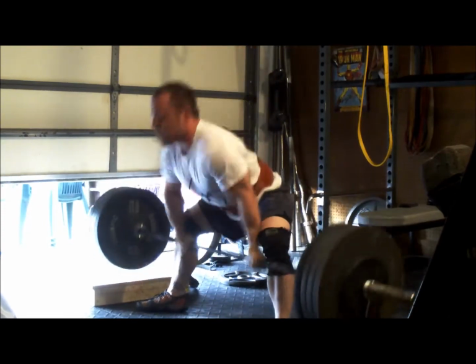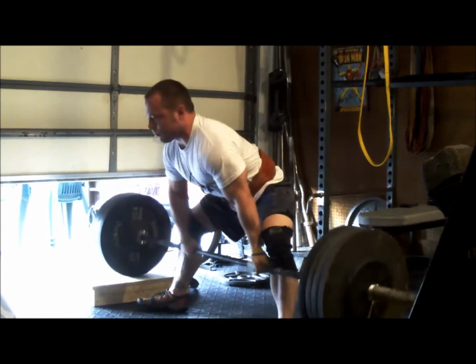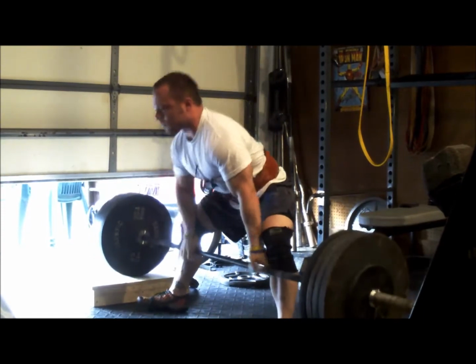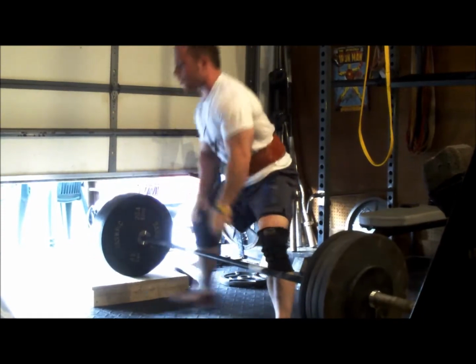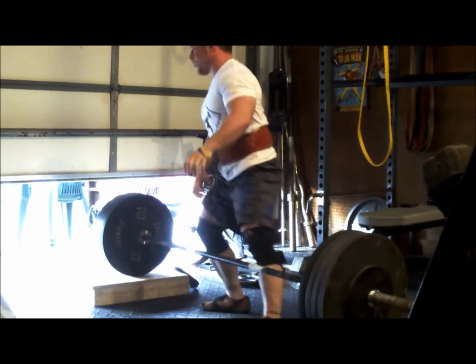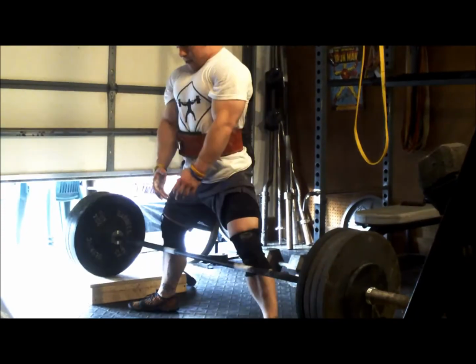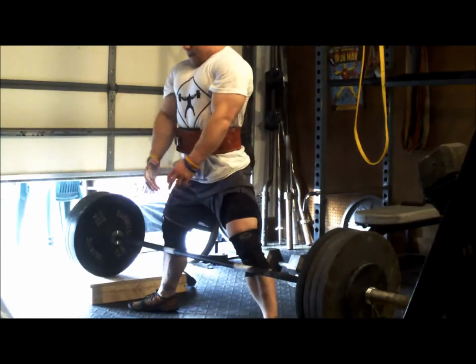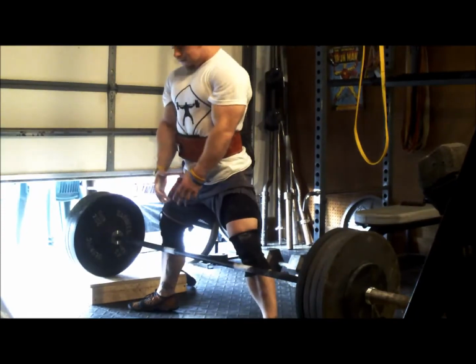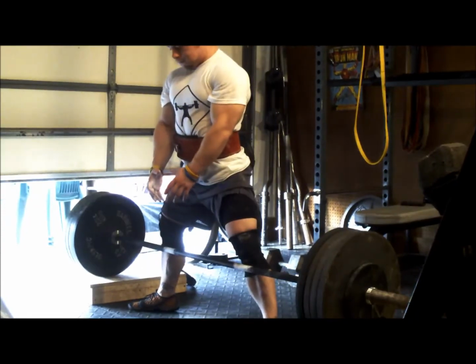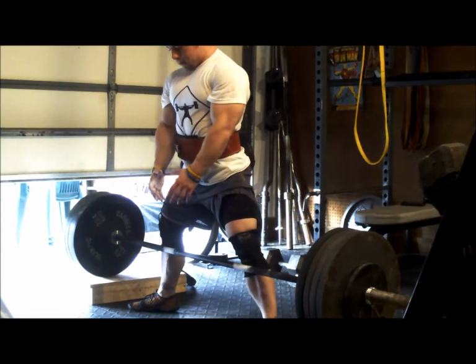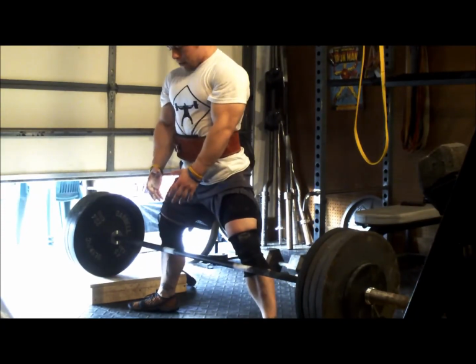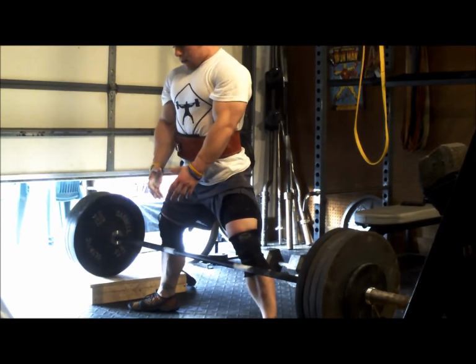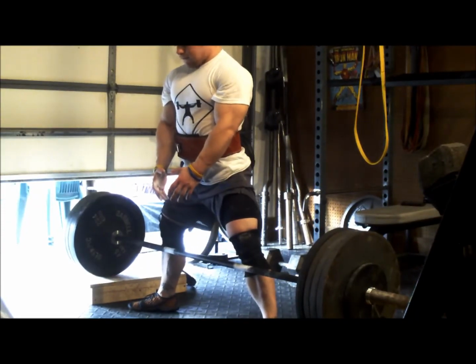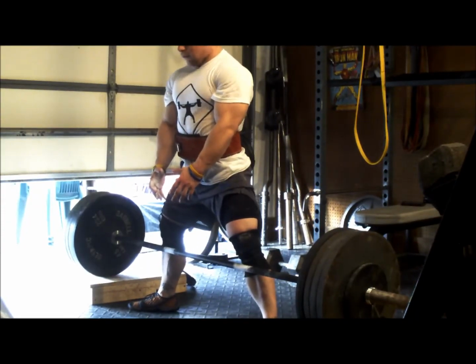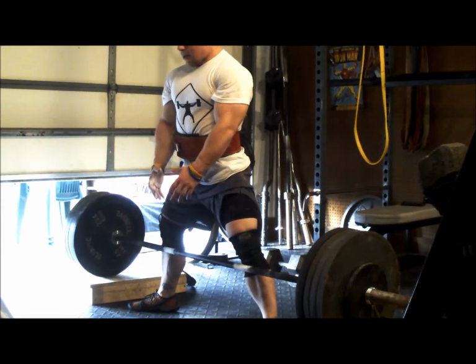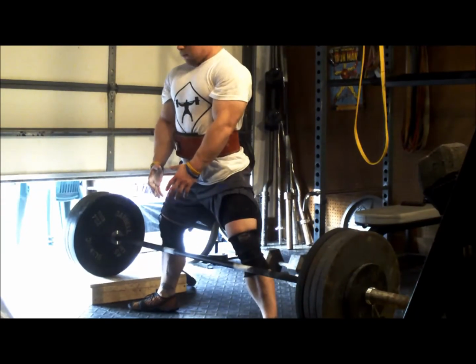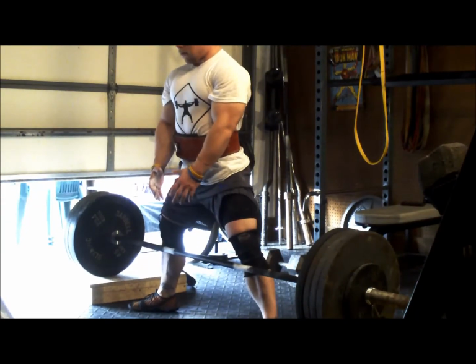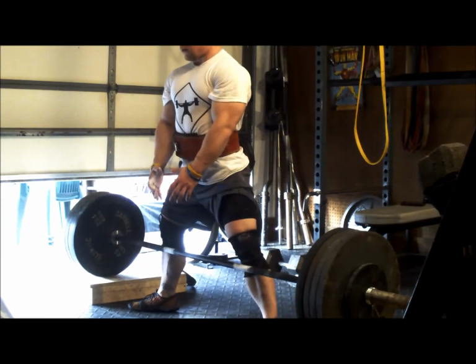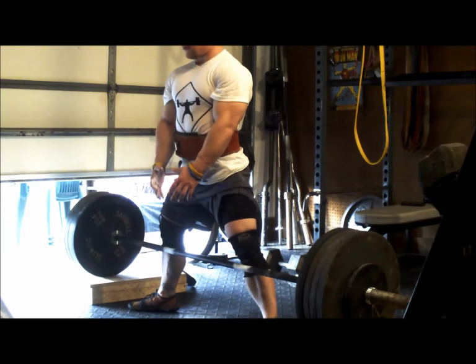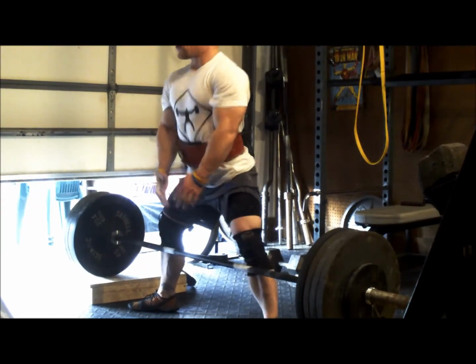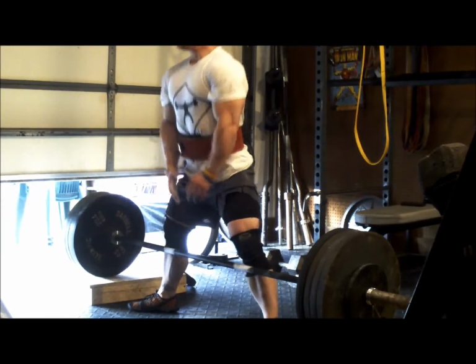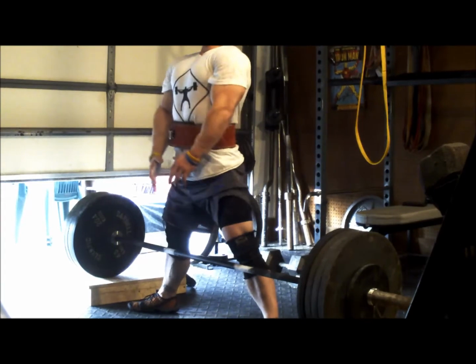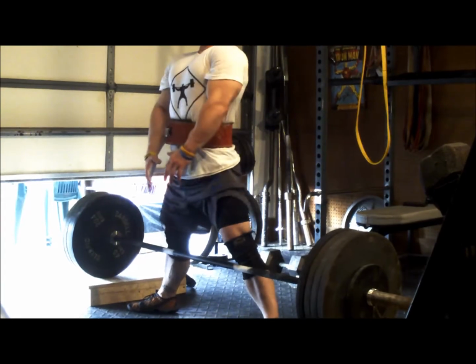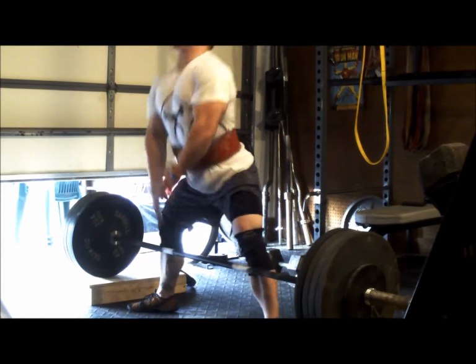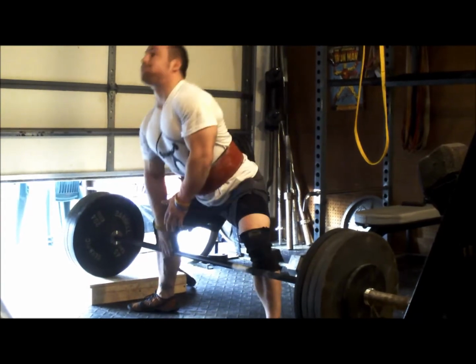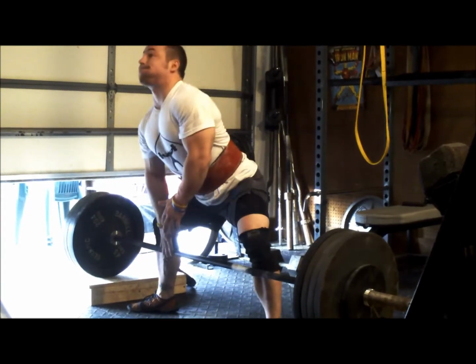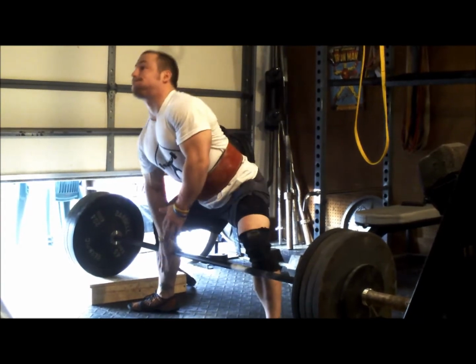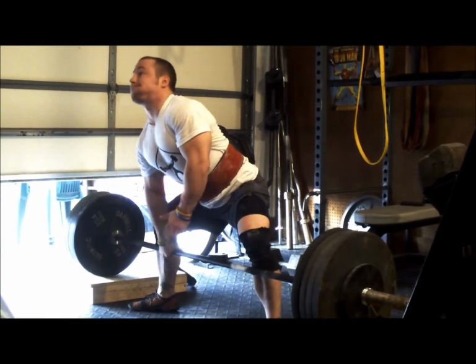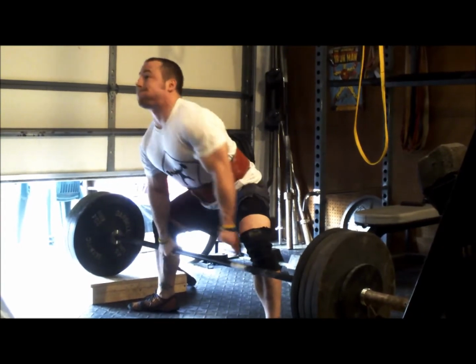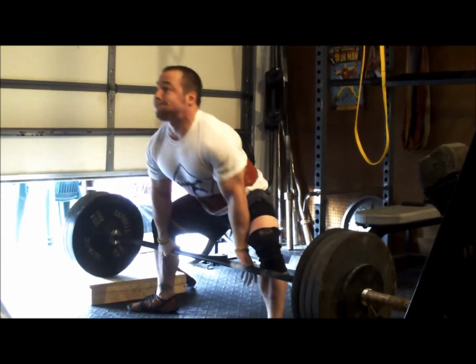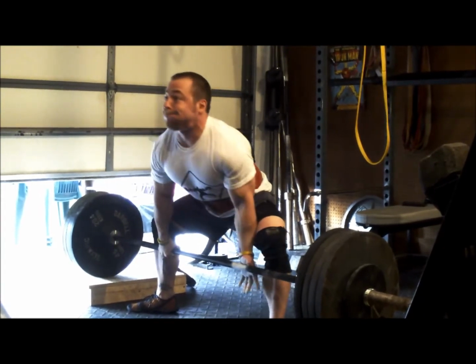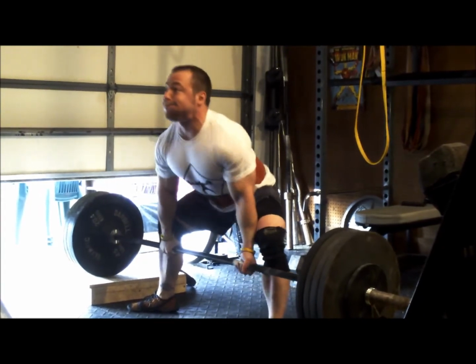Just hoping to hit maybe 515 or so in two weeks. Hit my back-down sets, which came down to 425 — 3 triples. These felt a lot better.